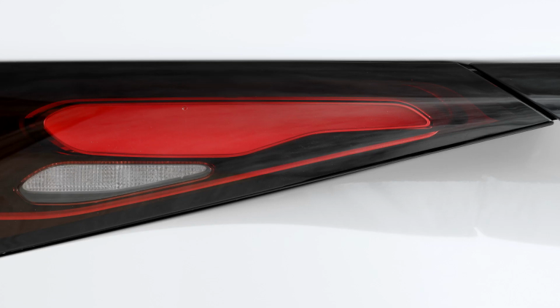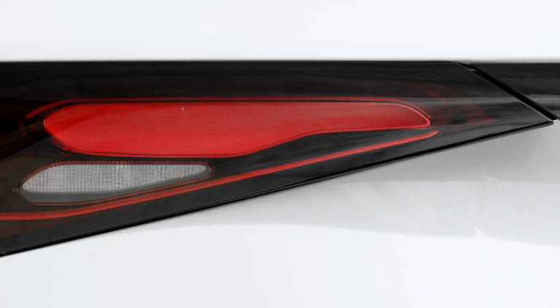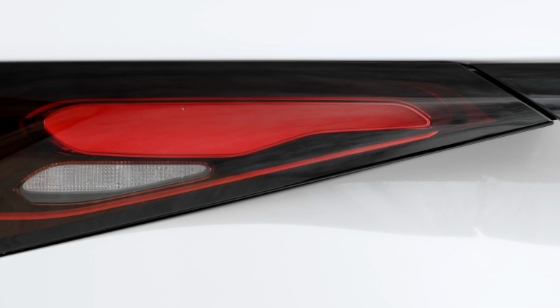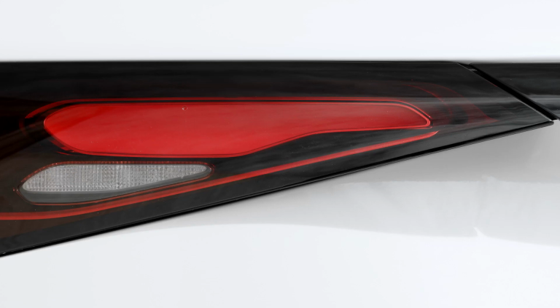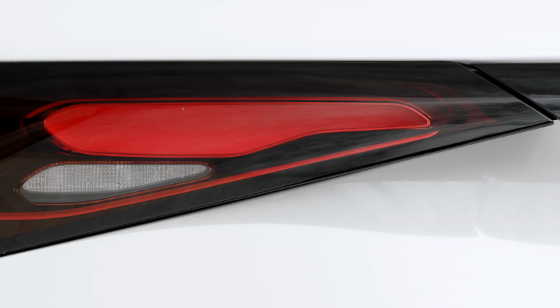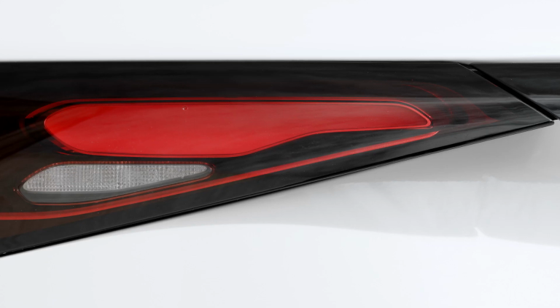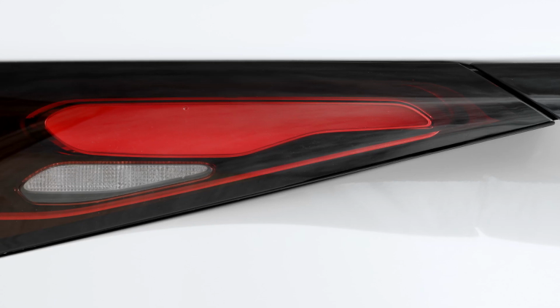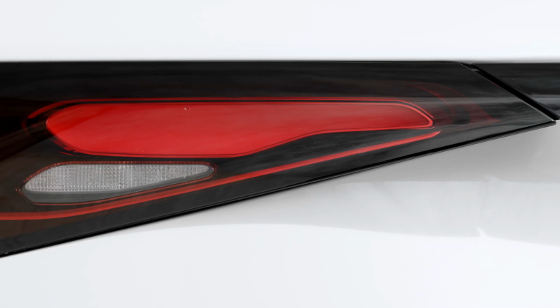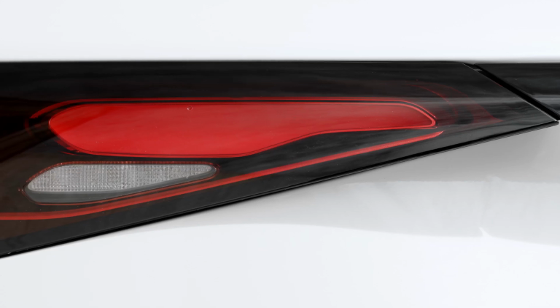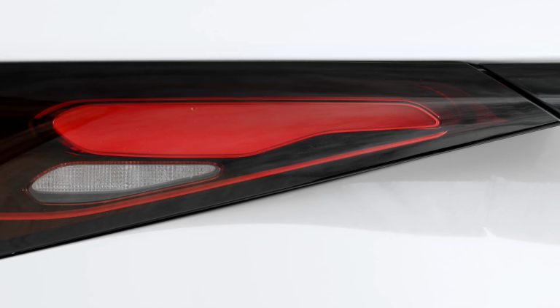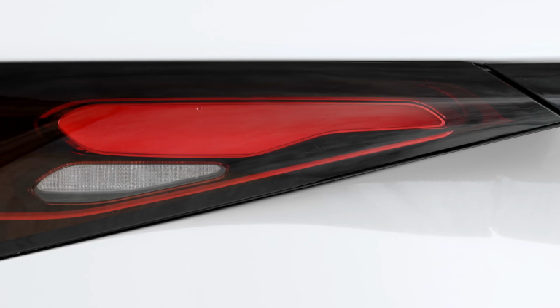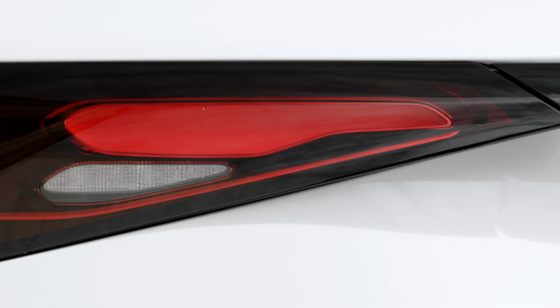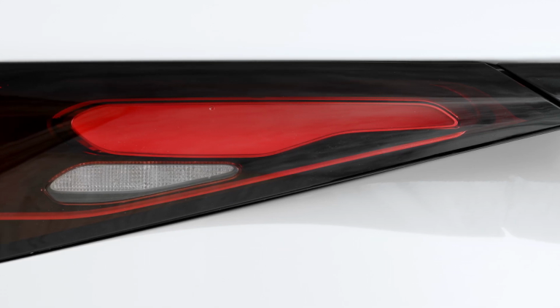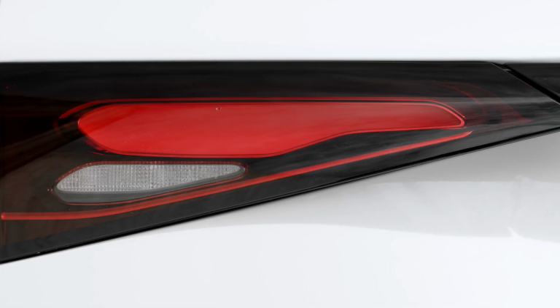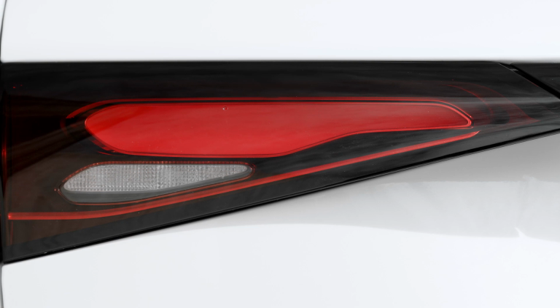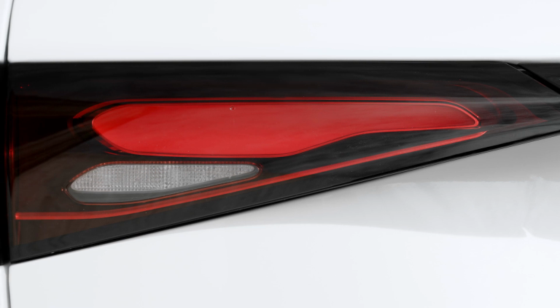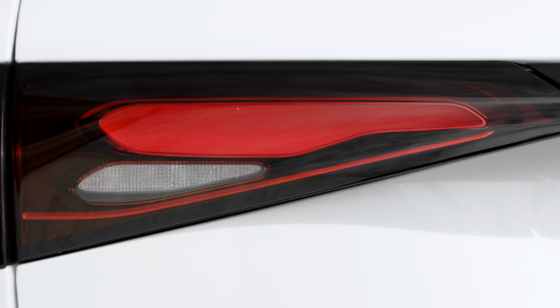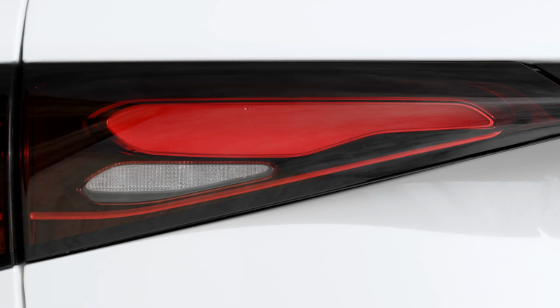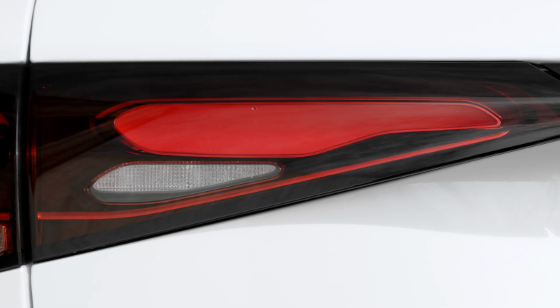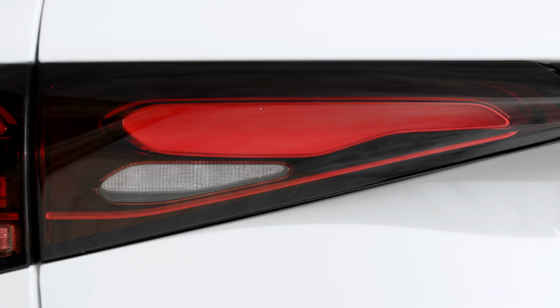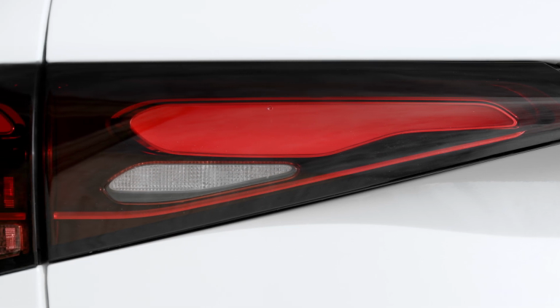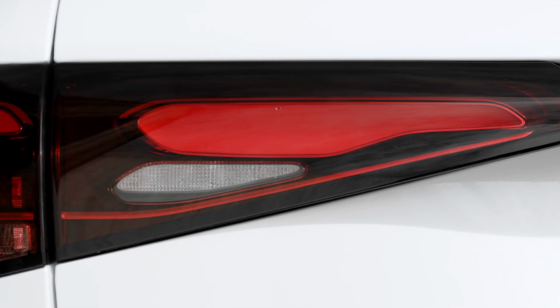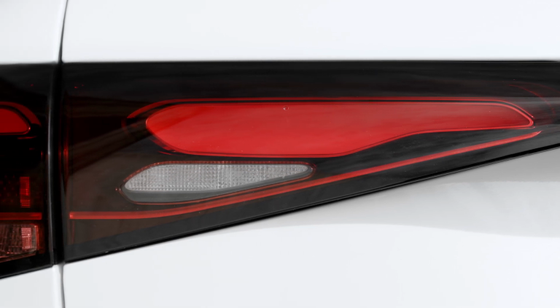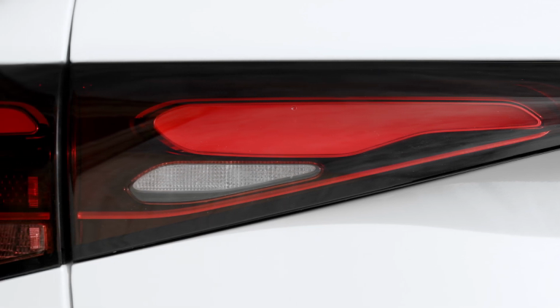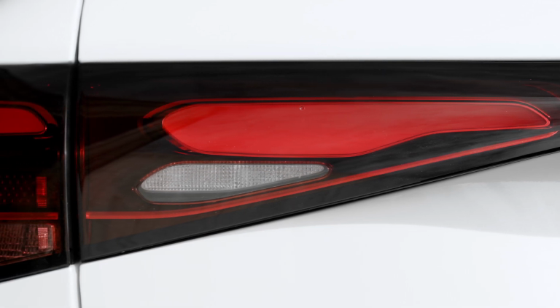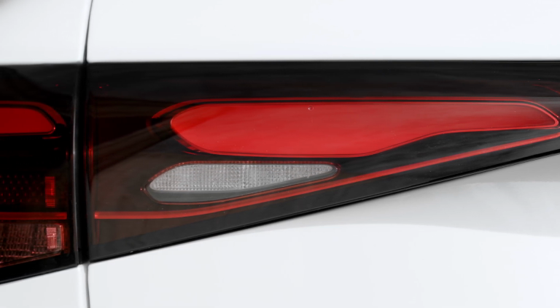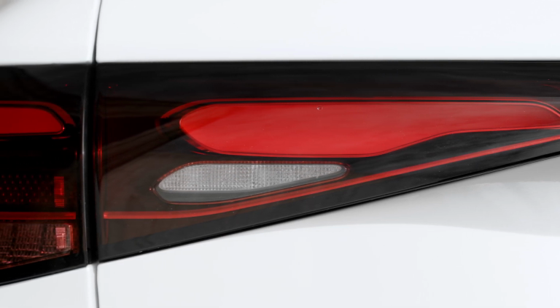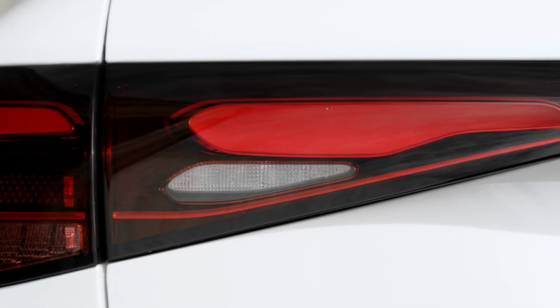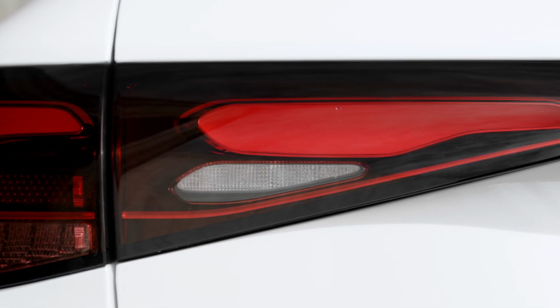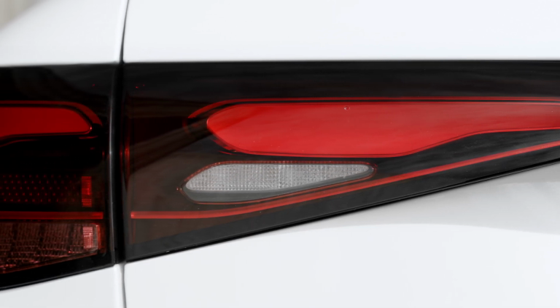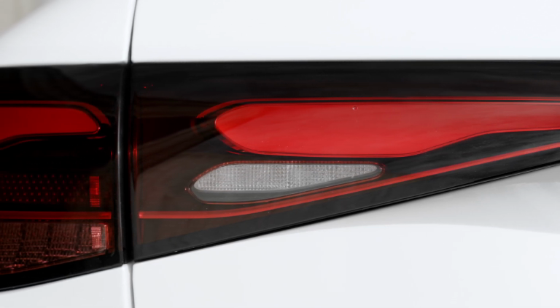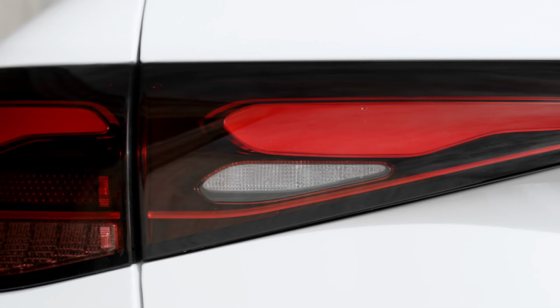The new optional rear axle steering makes the car even more maneuverable and safe. Tell me in the comments how you like the new GLC.